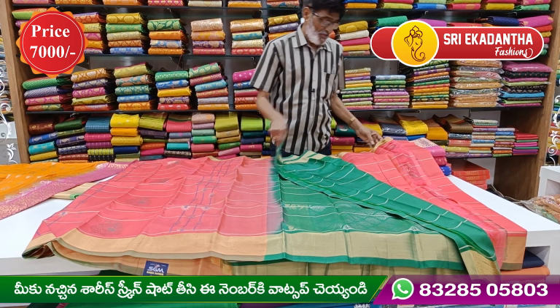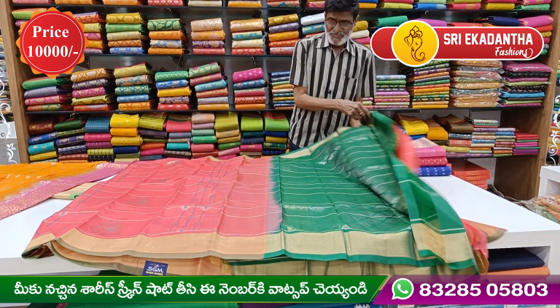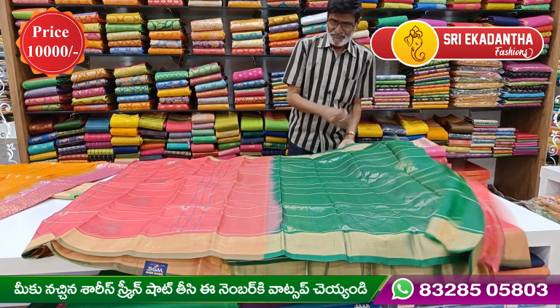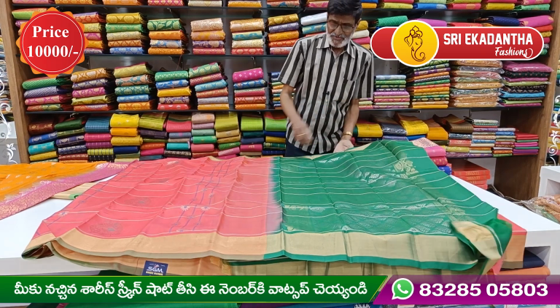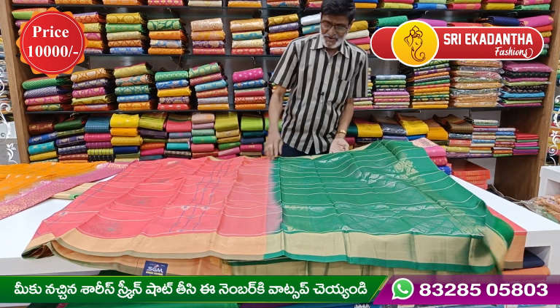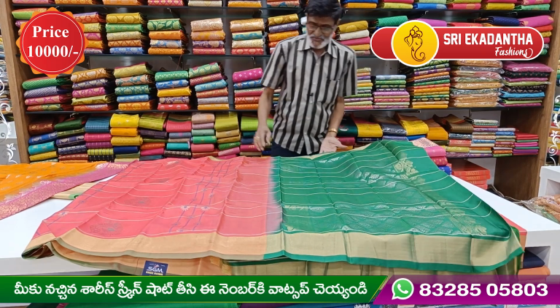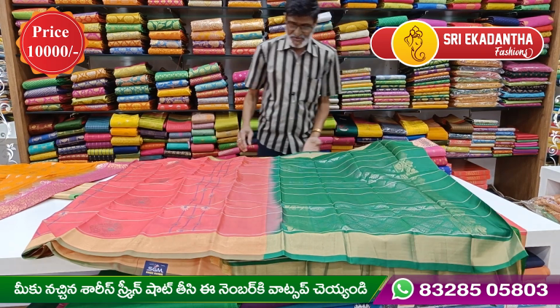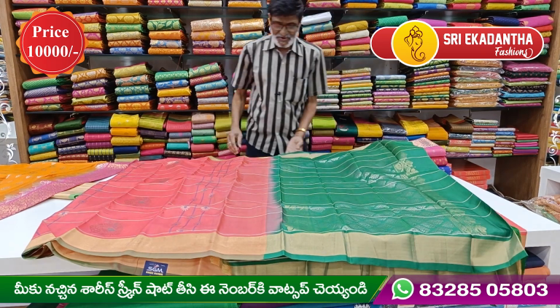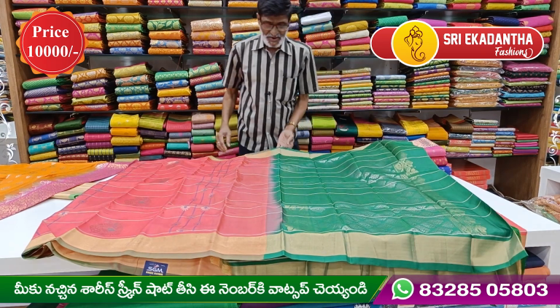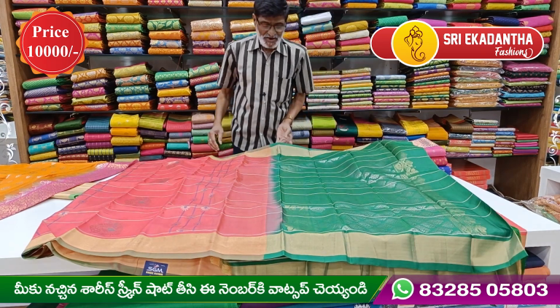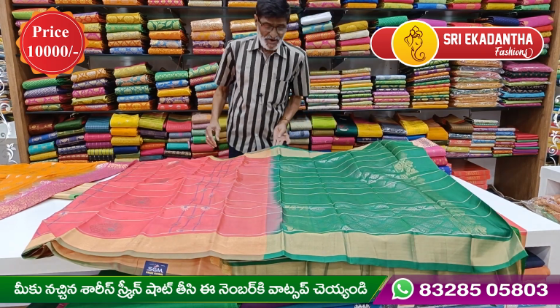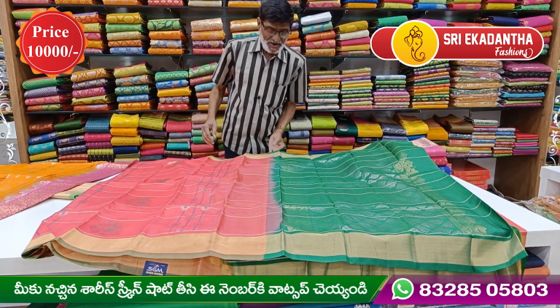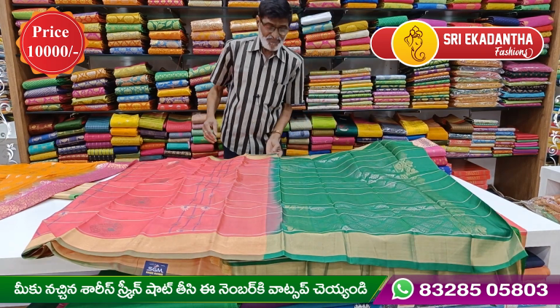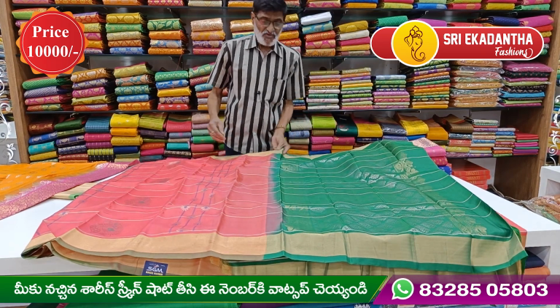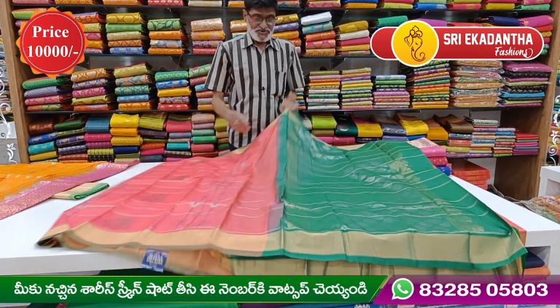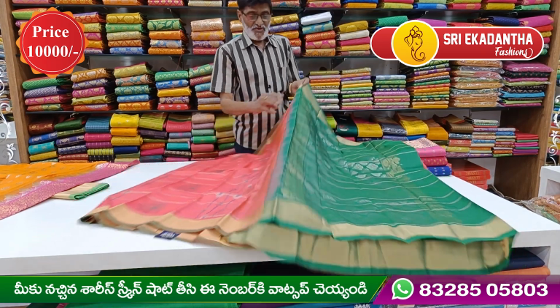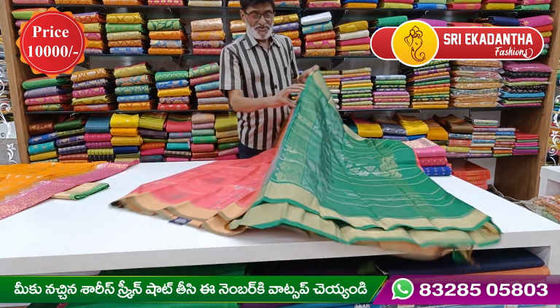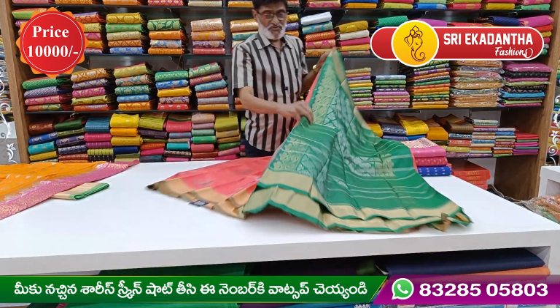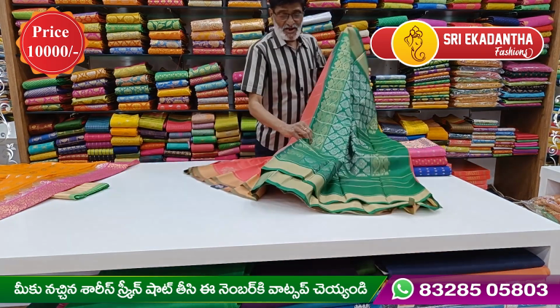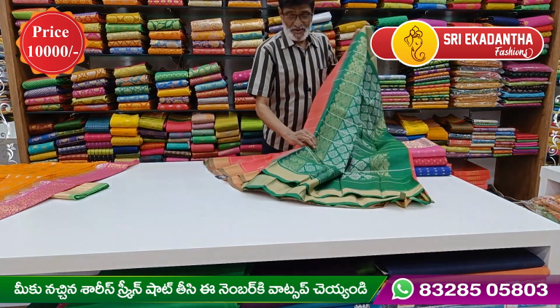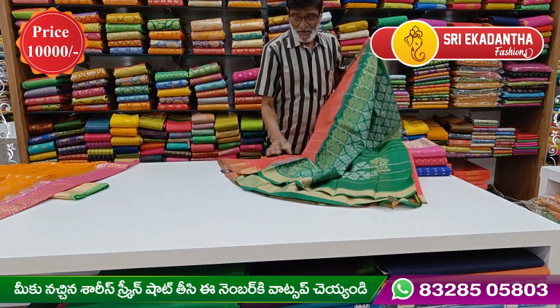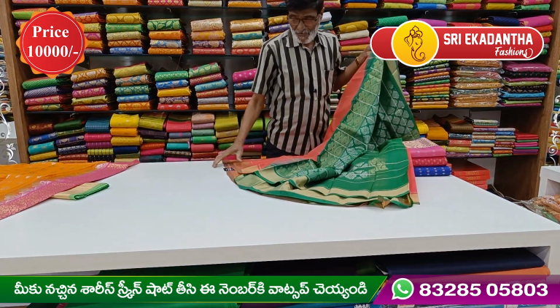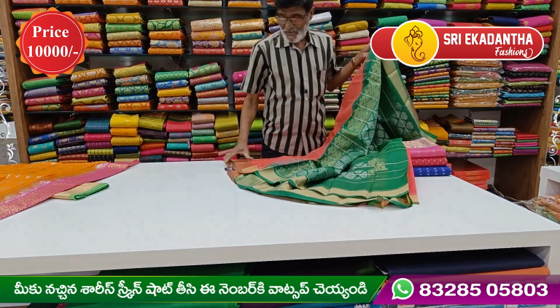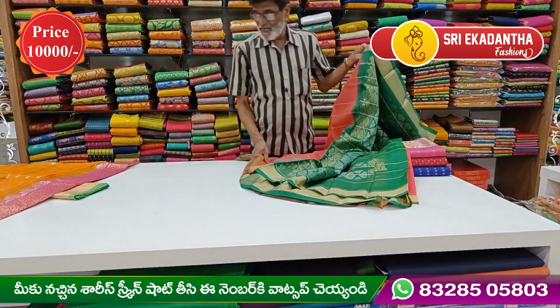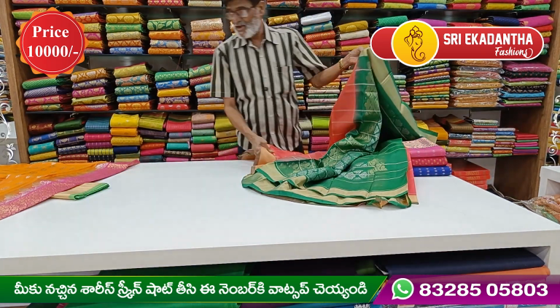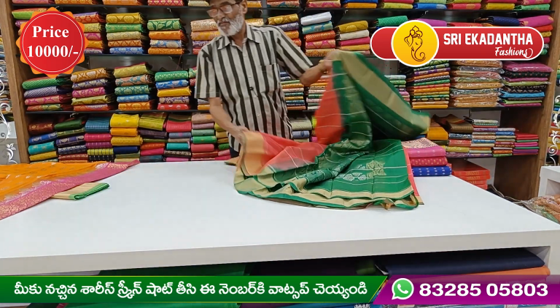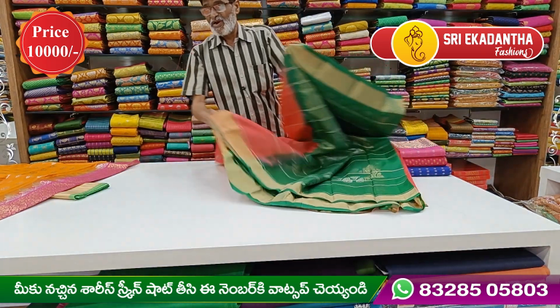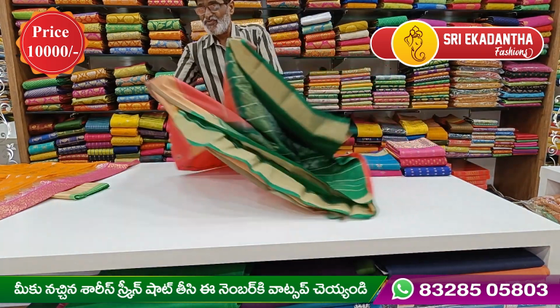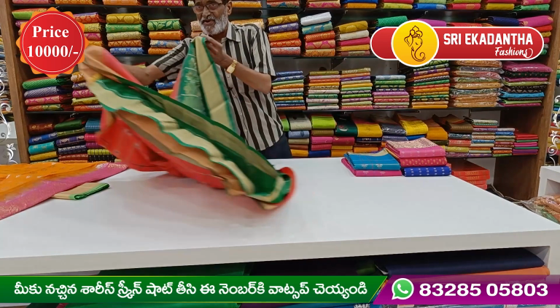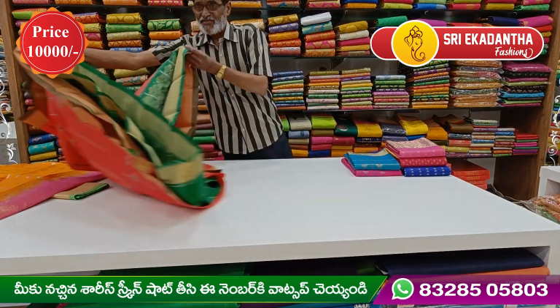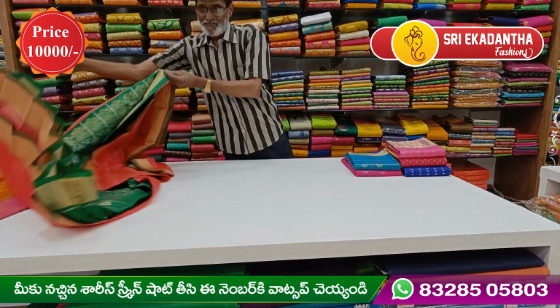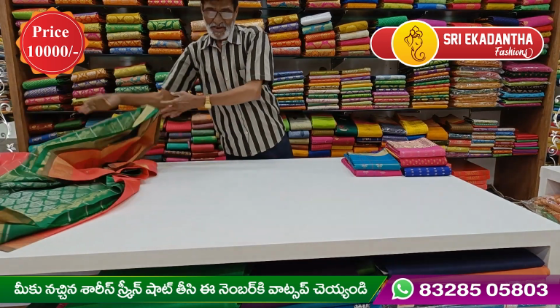The price of this saree is 10,000 rupees.